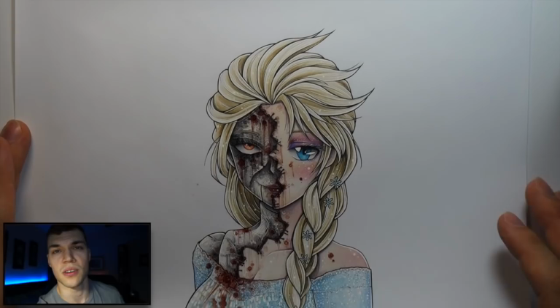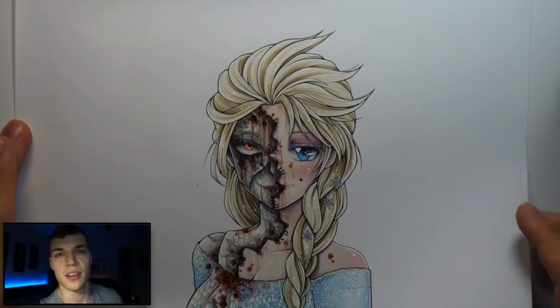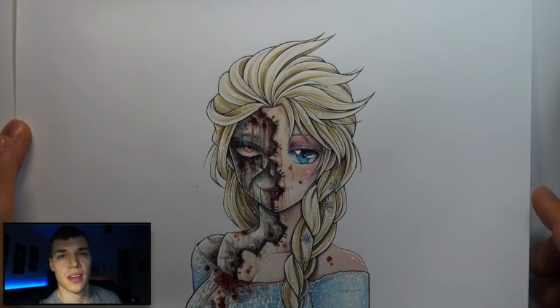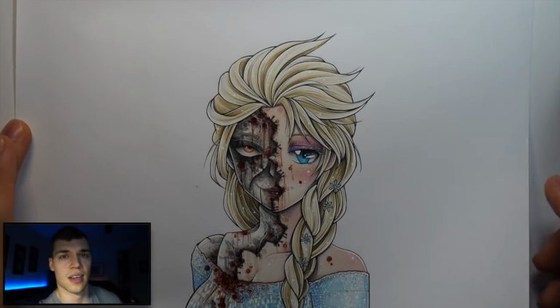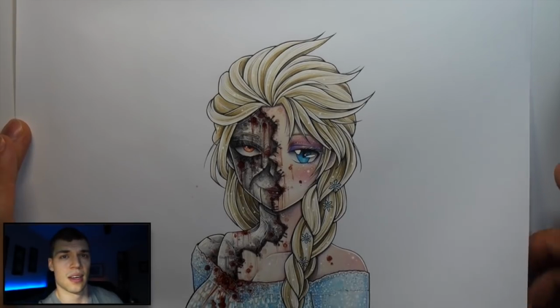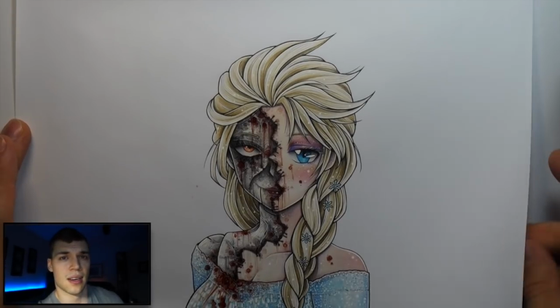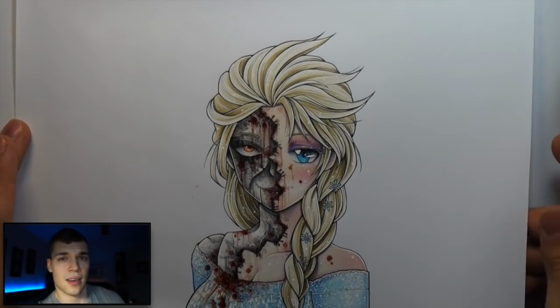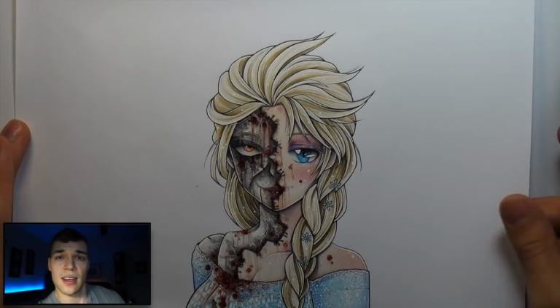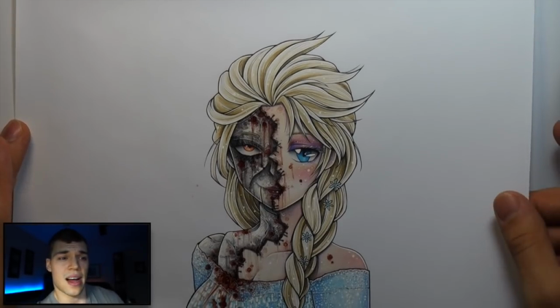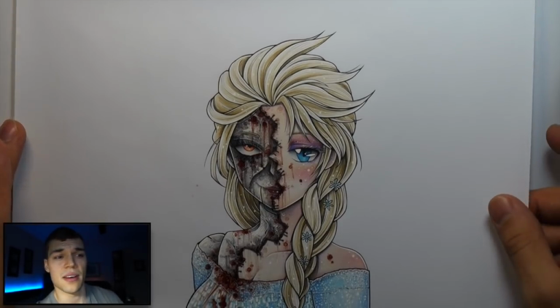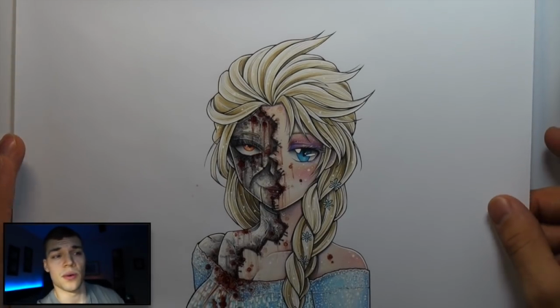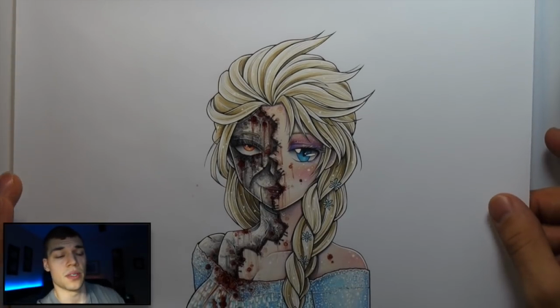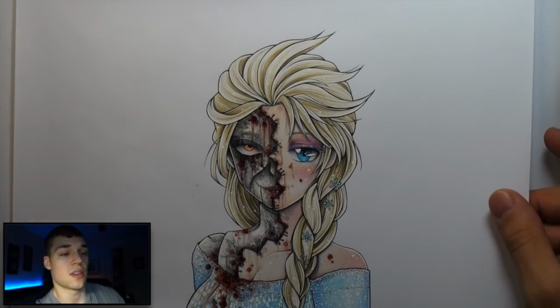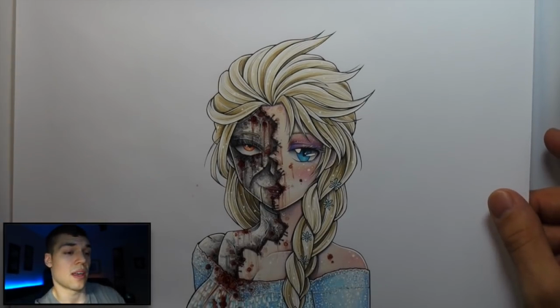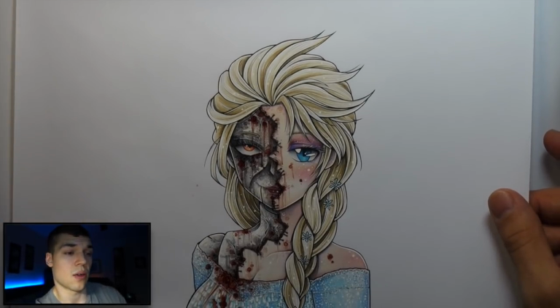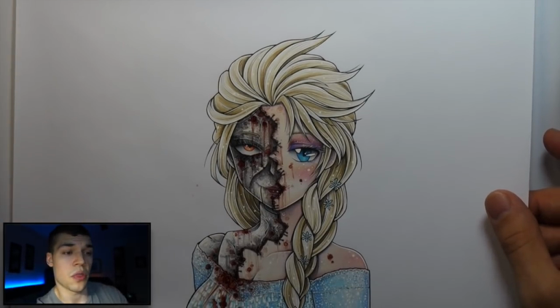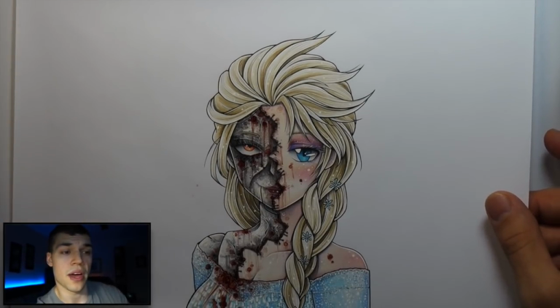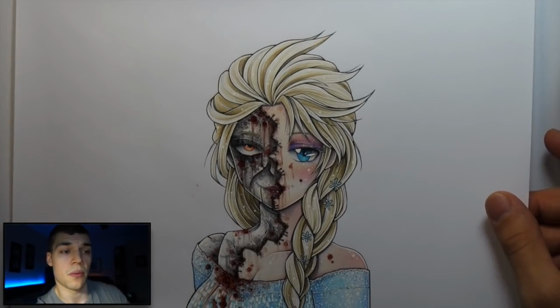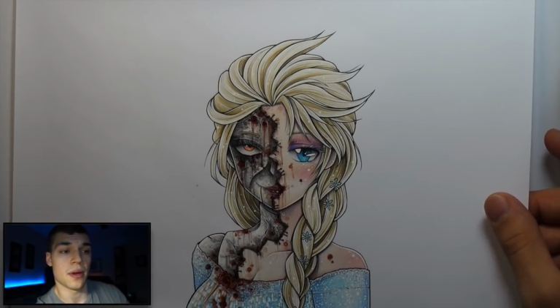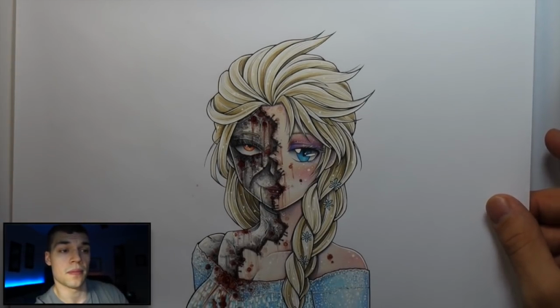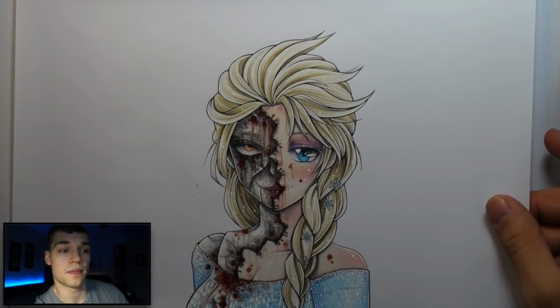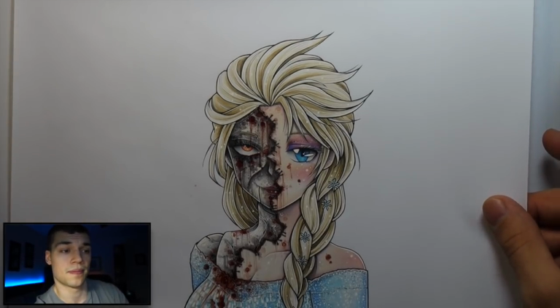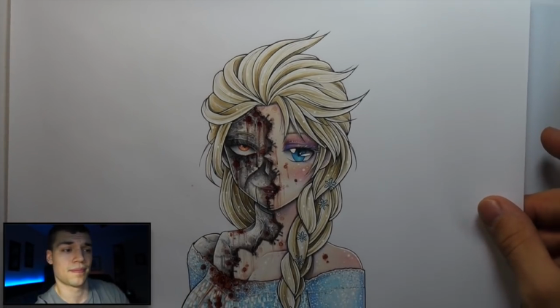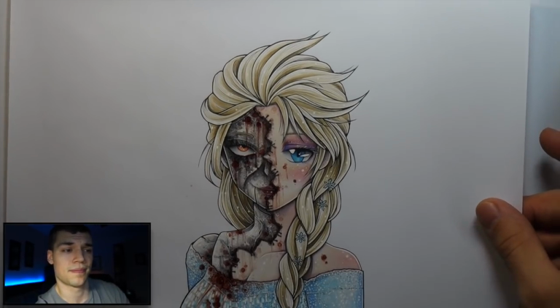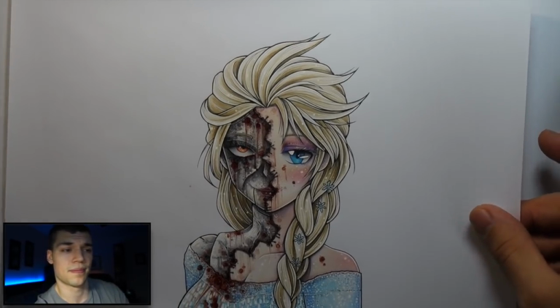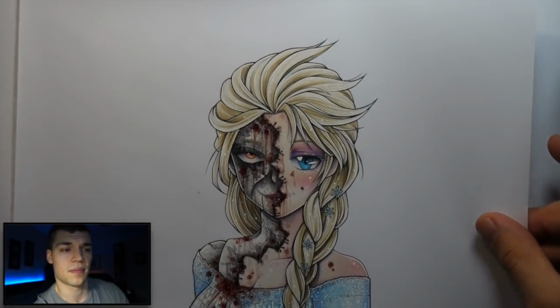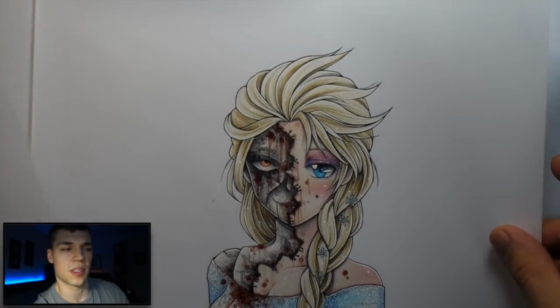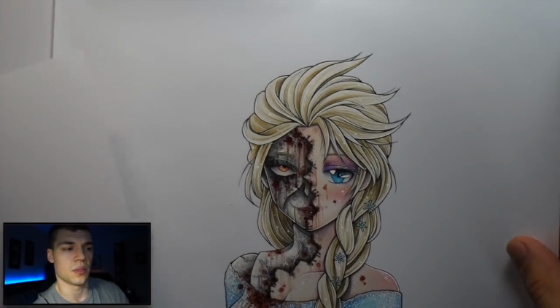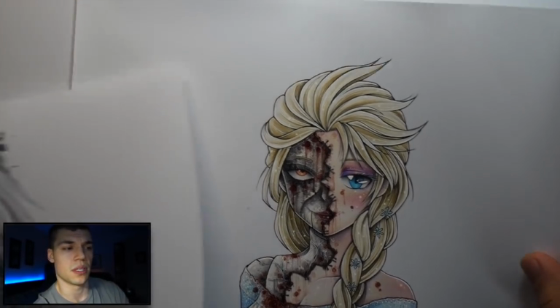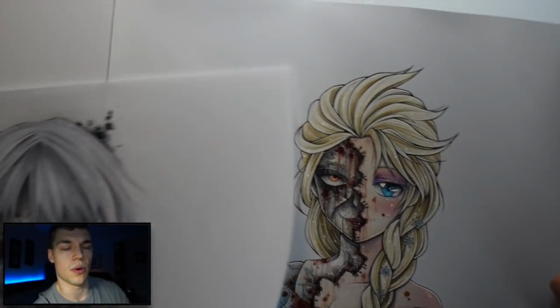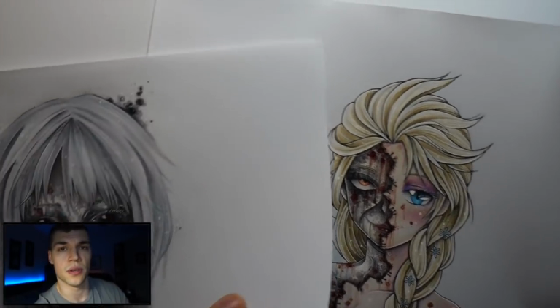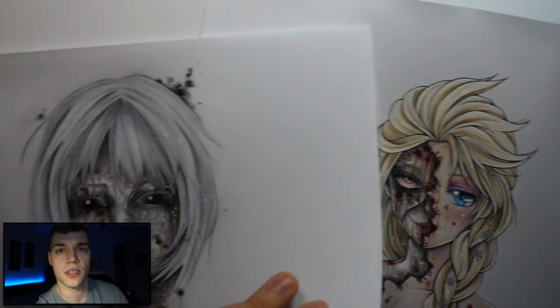I've got this creepy Elsa drawing that's kind of really disturbing — kind of gross how her skin's like stitched on. I don't know what I was thinking with that one, really gross.